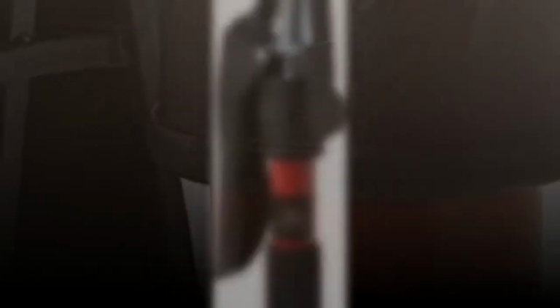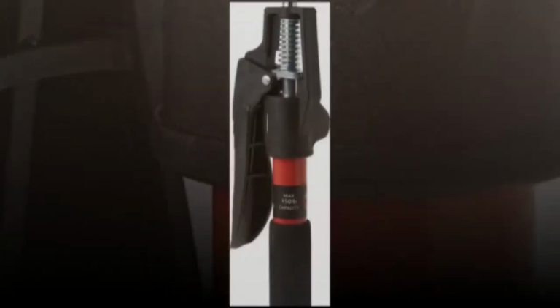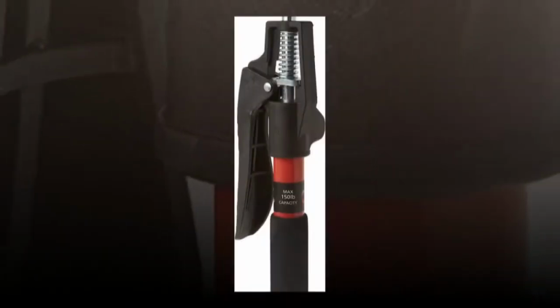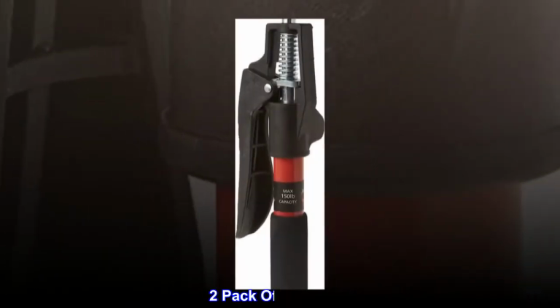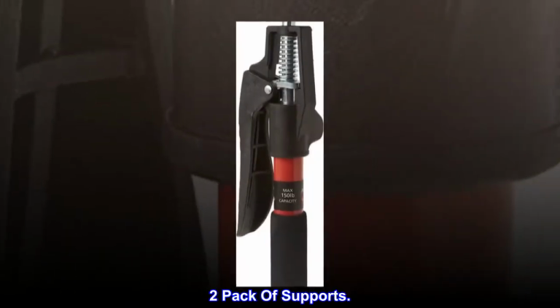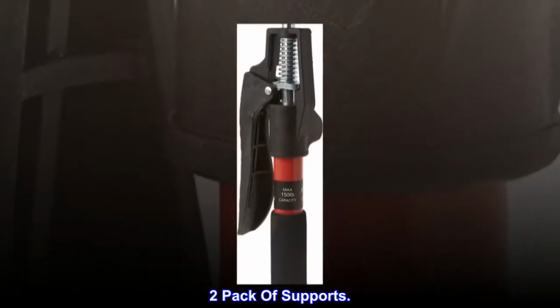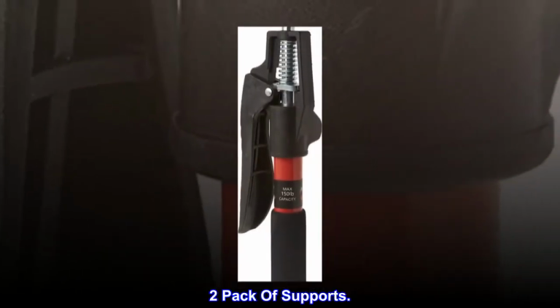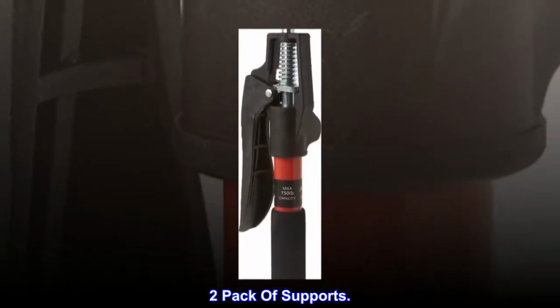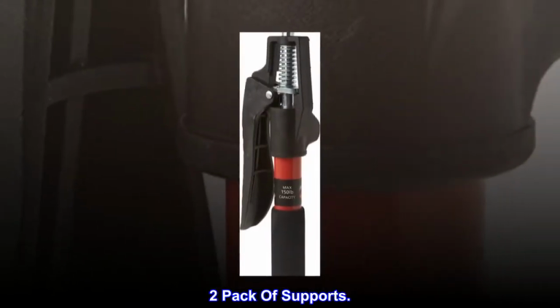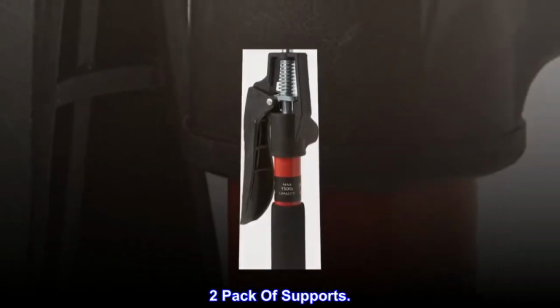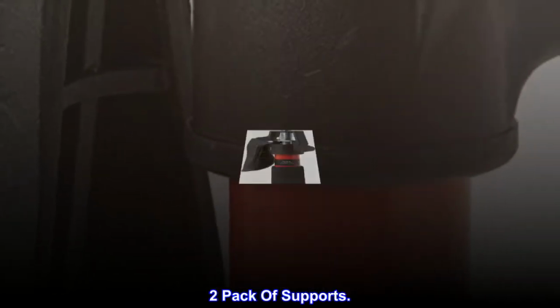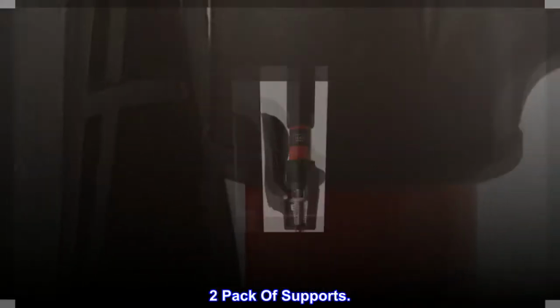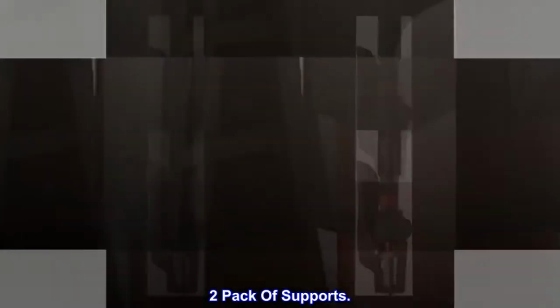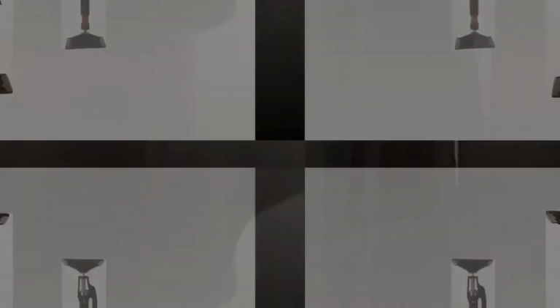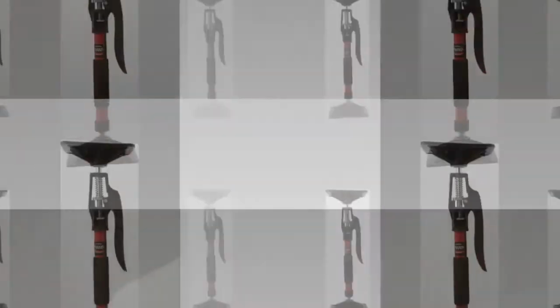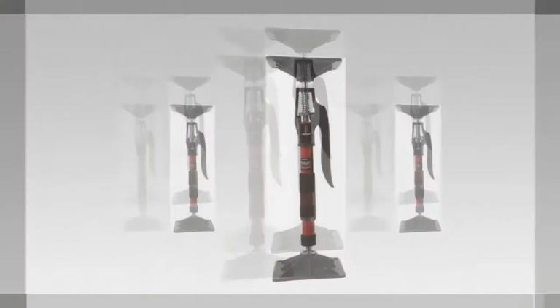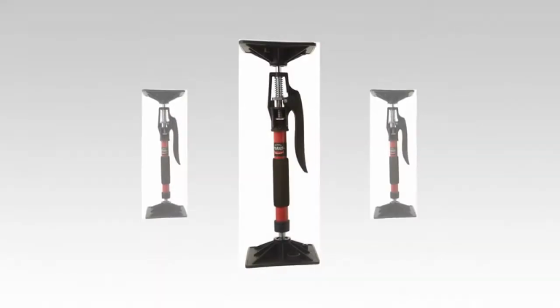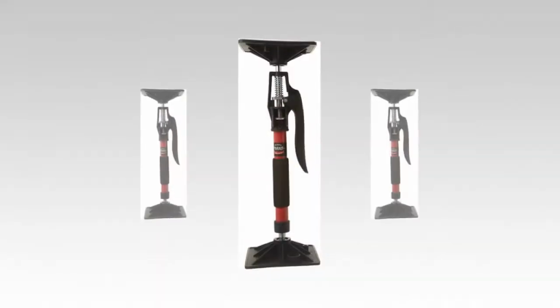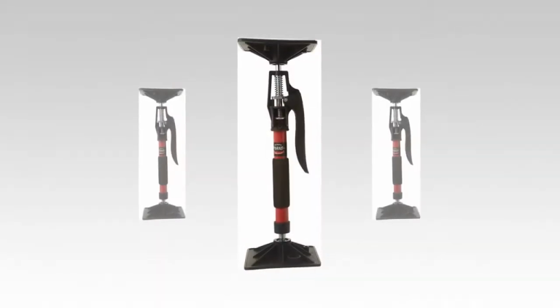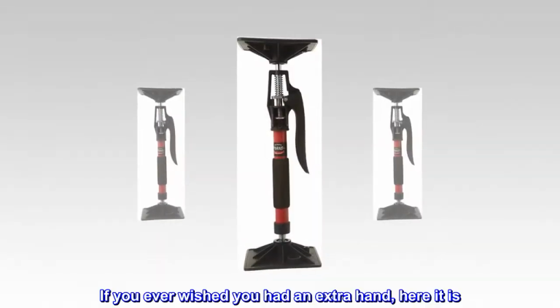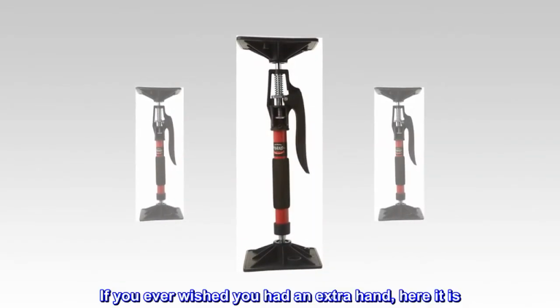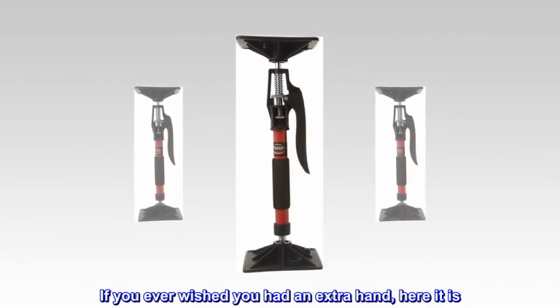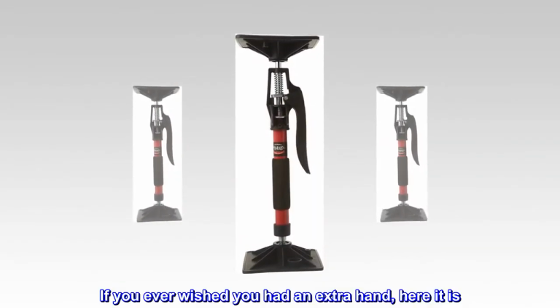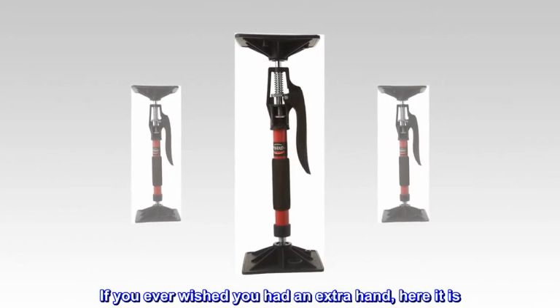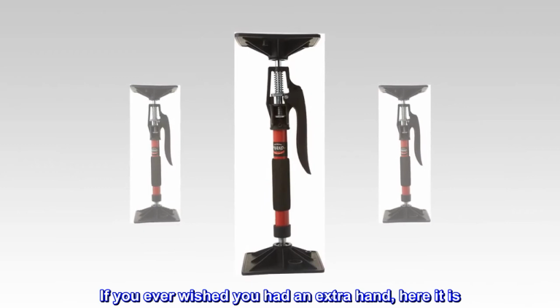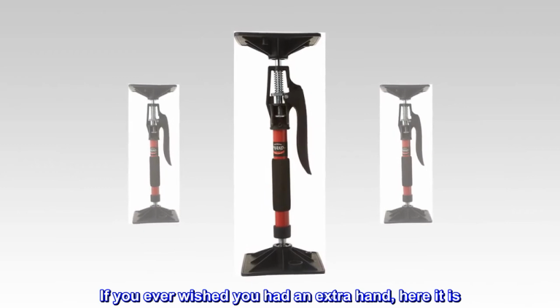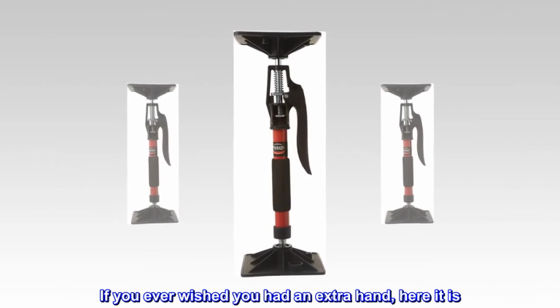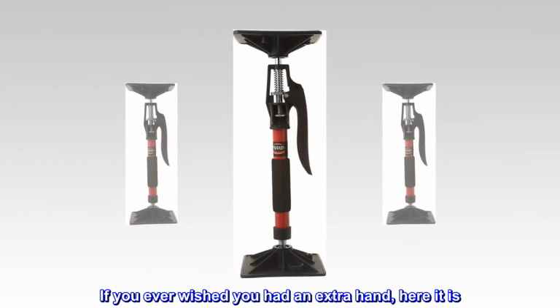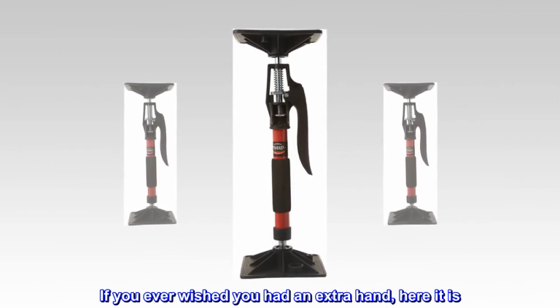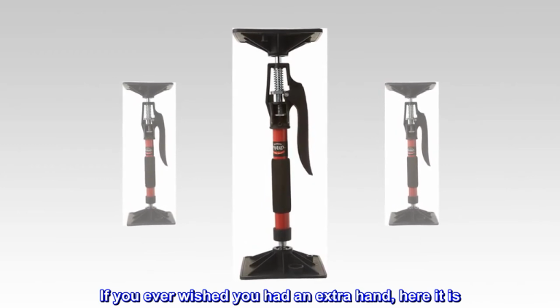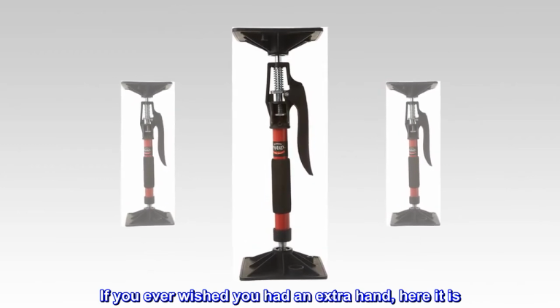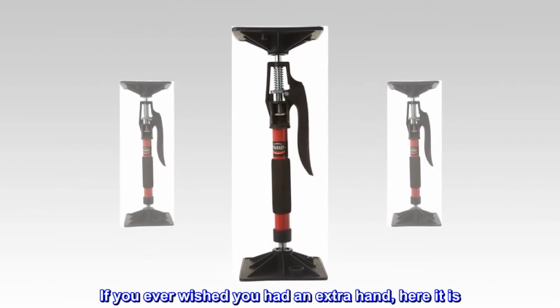Two pack of supports. If you ever wished you had an extra hand, here it is.